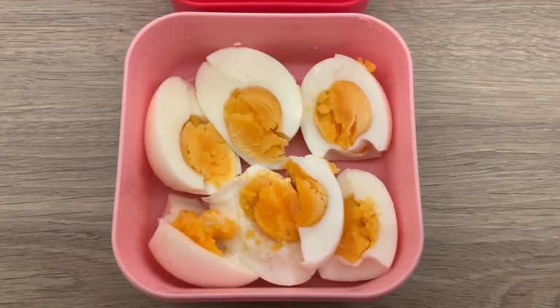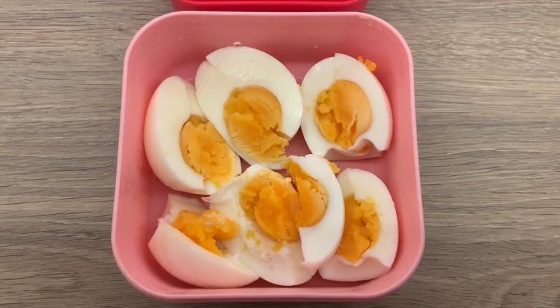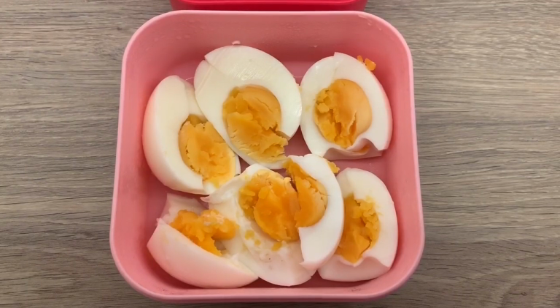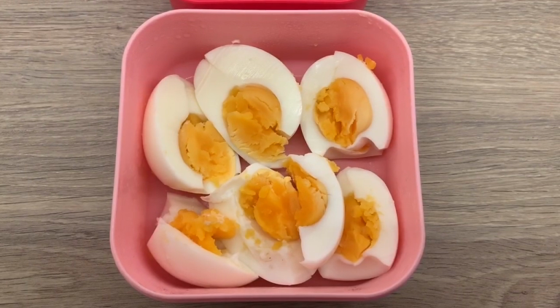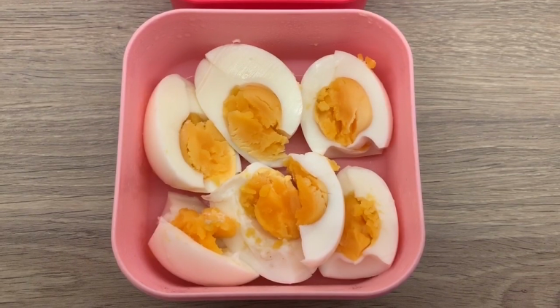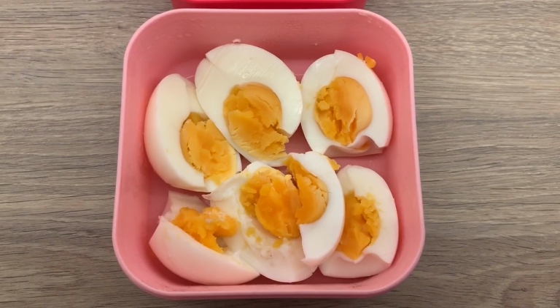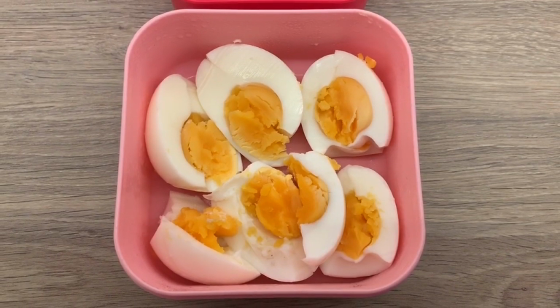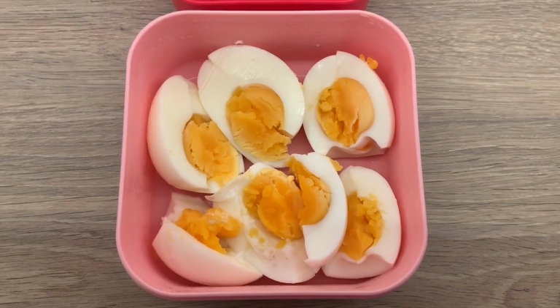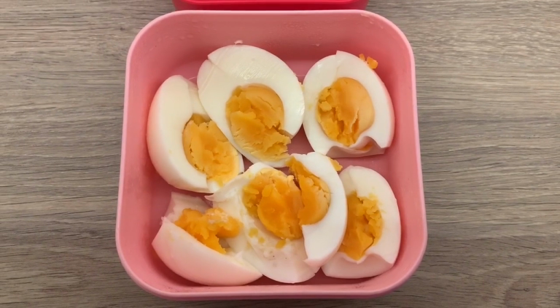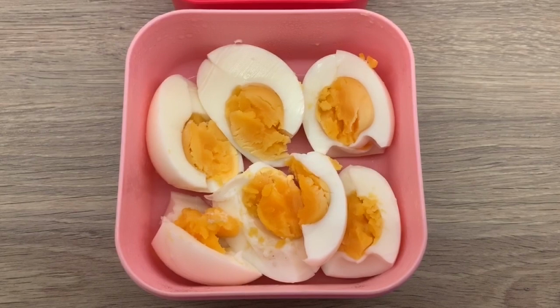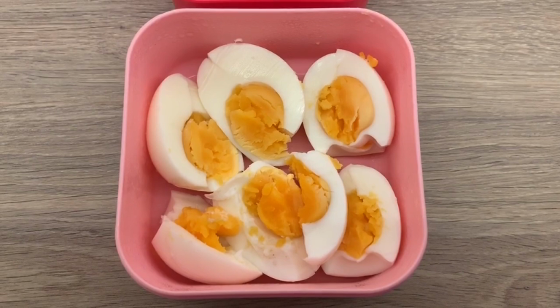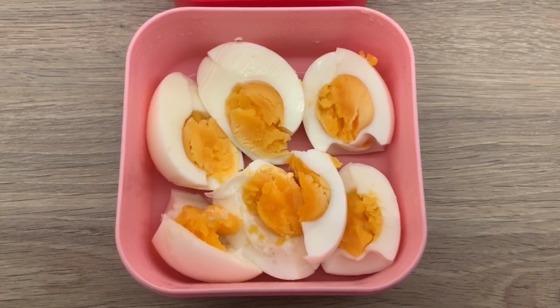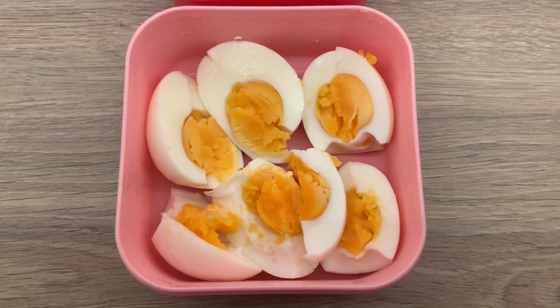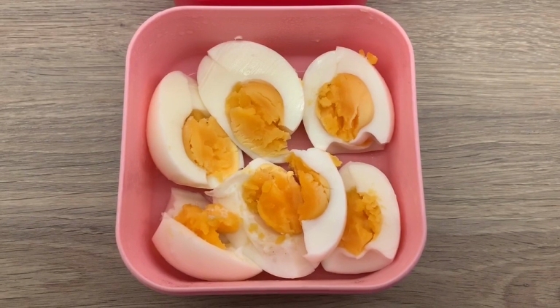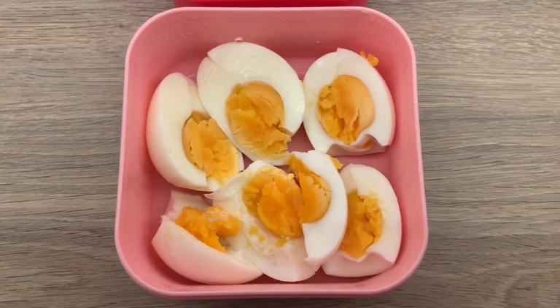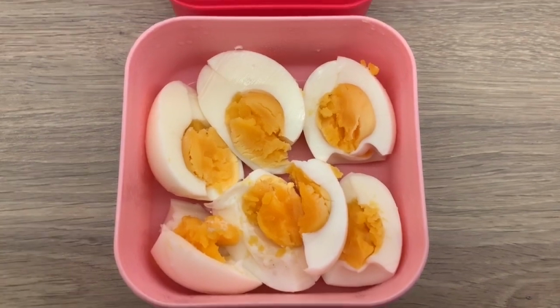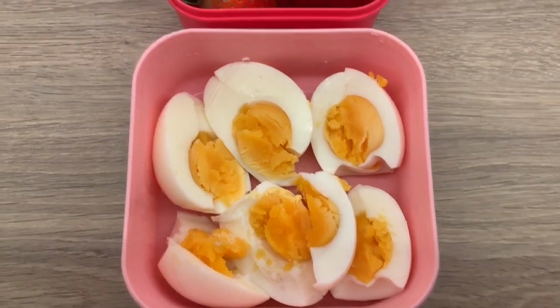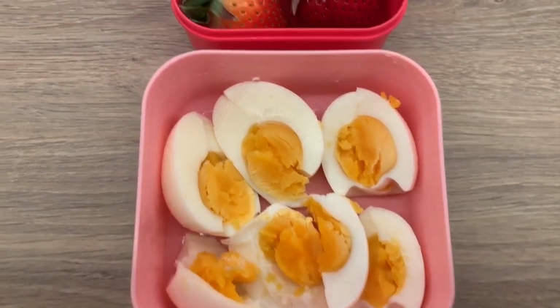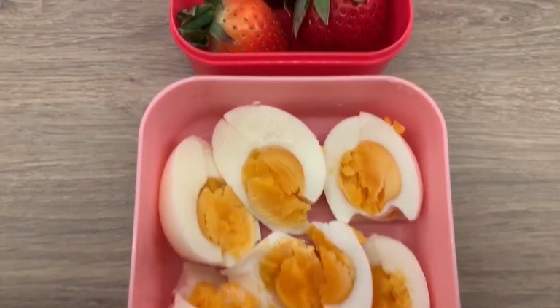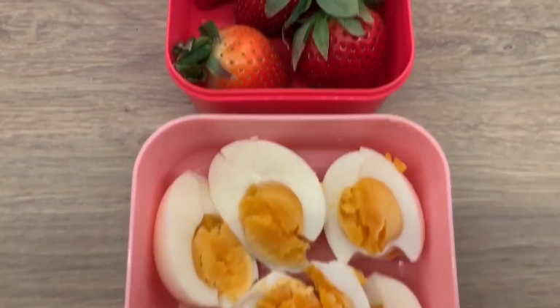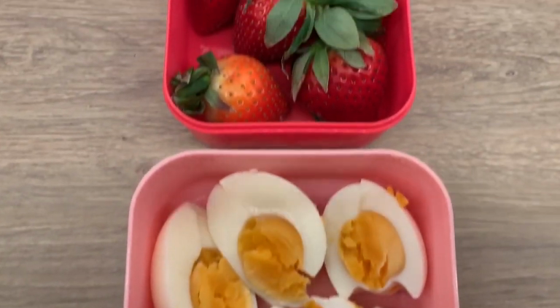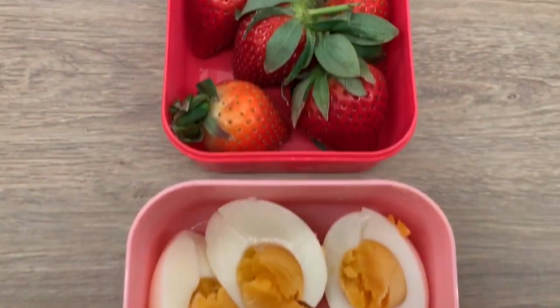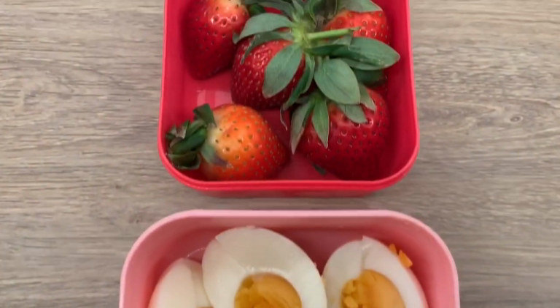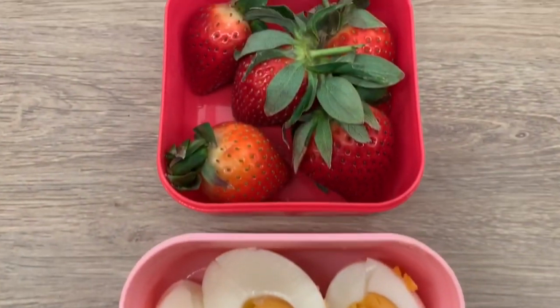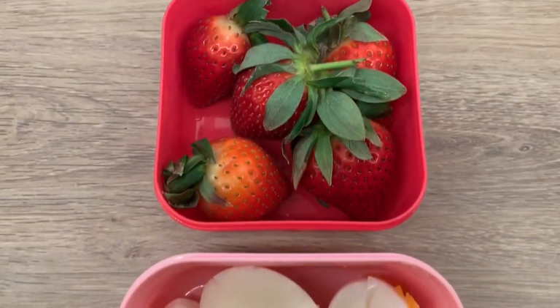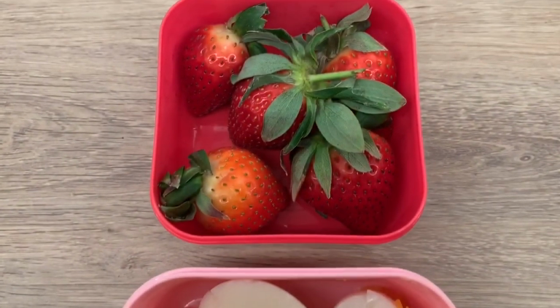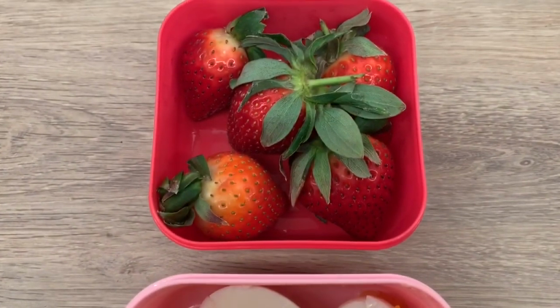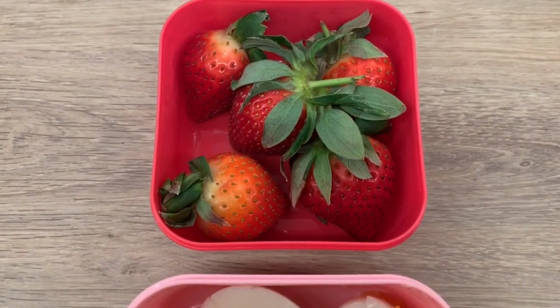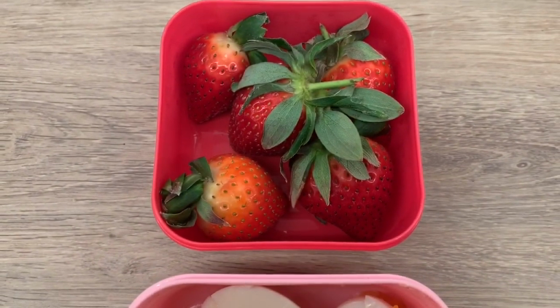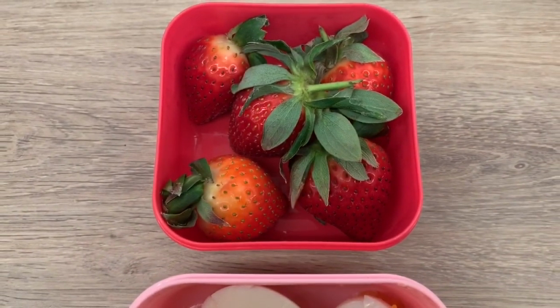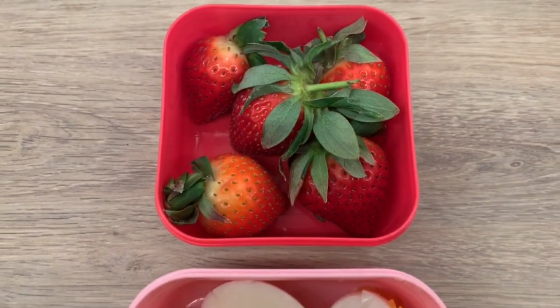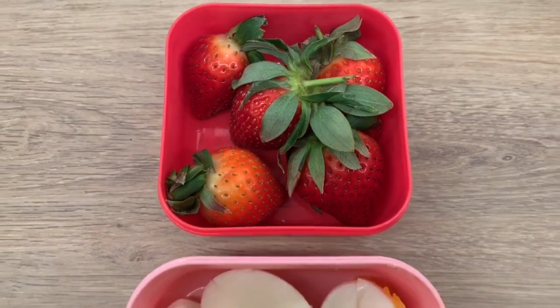So this is breakfast. I've got three hard boiled eggs and then some strawberries.